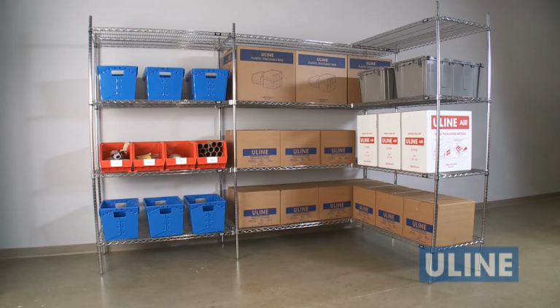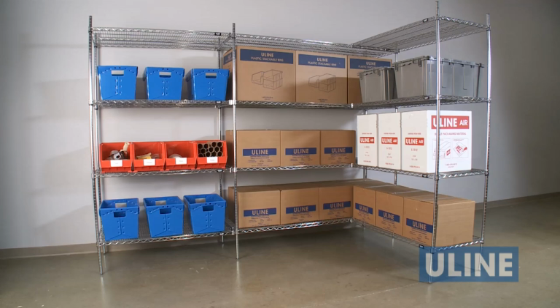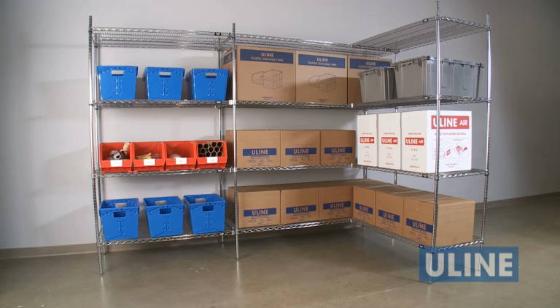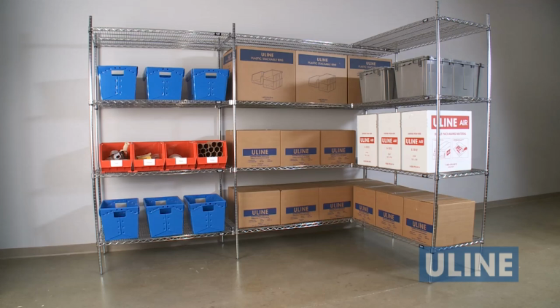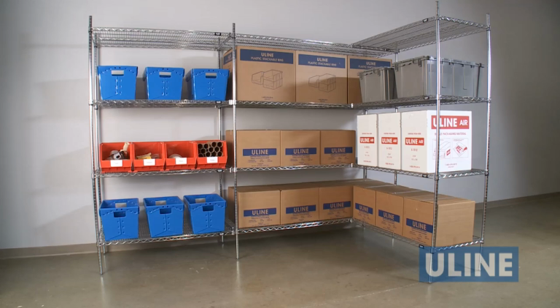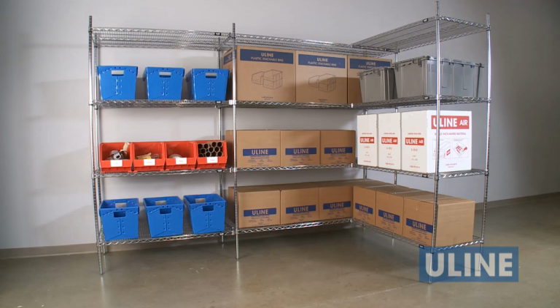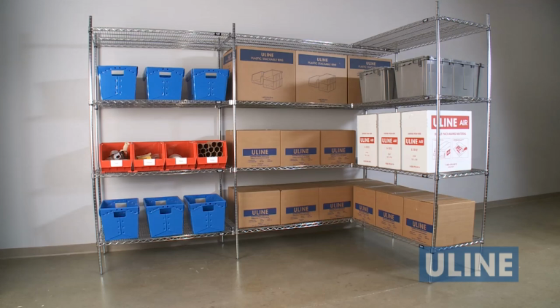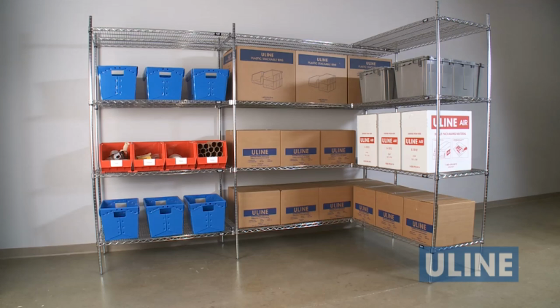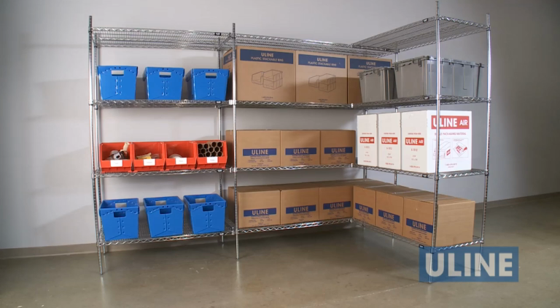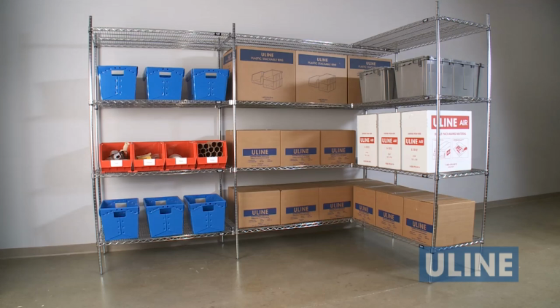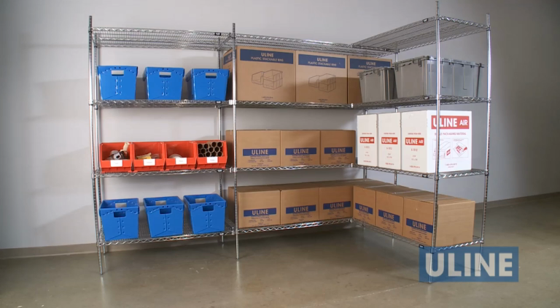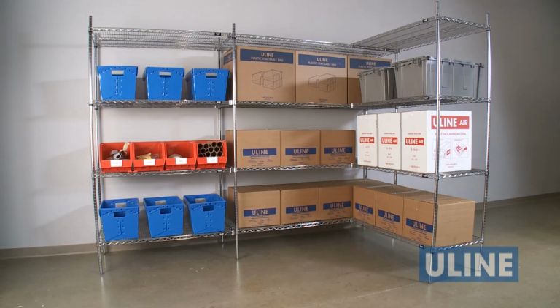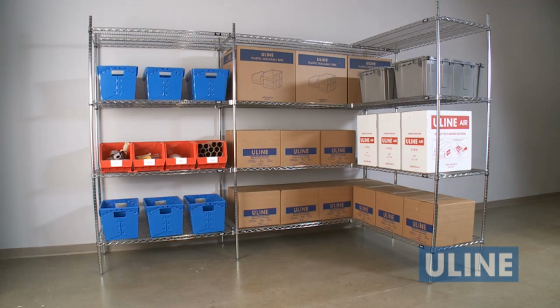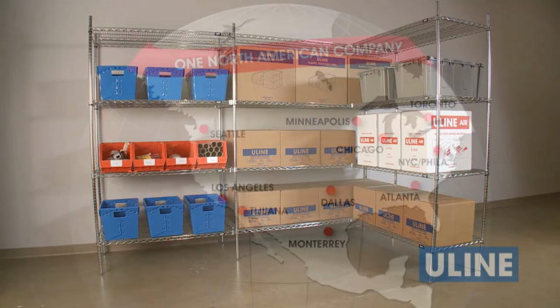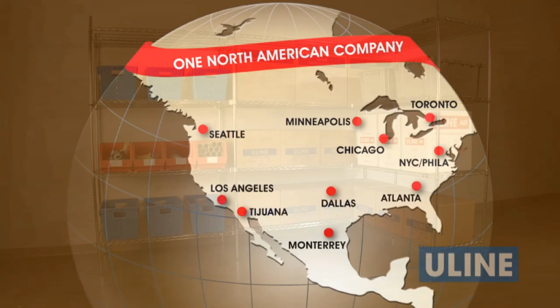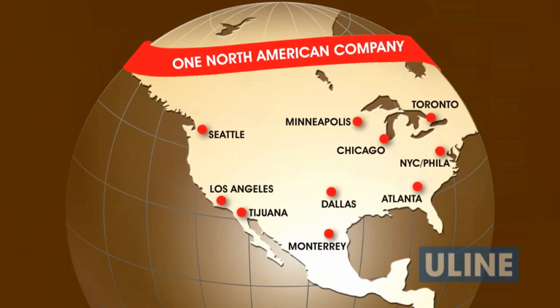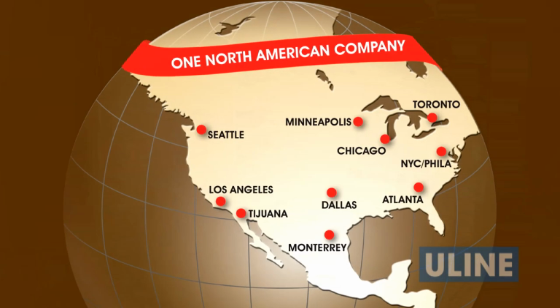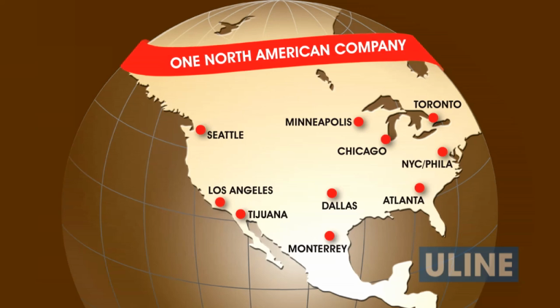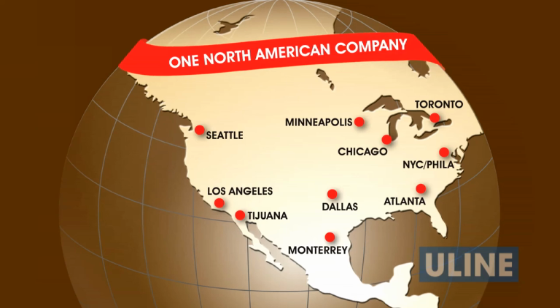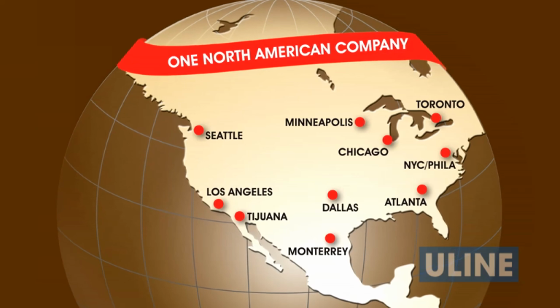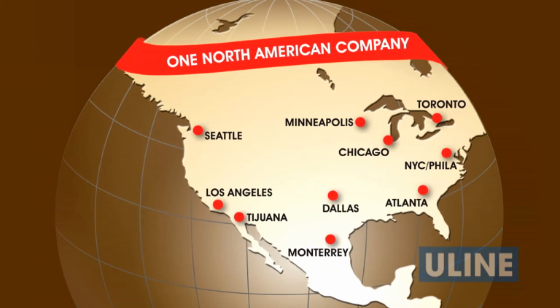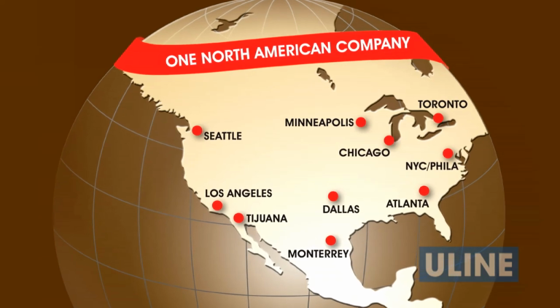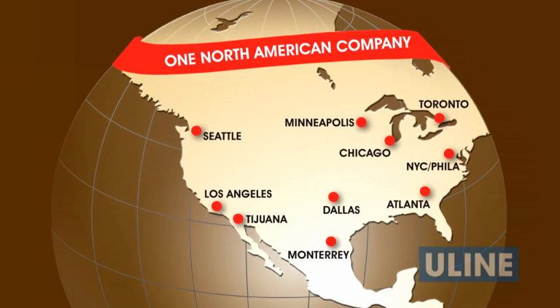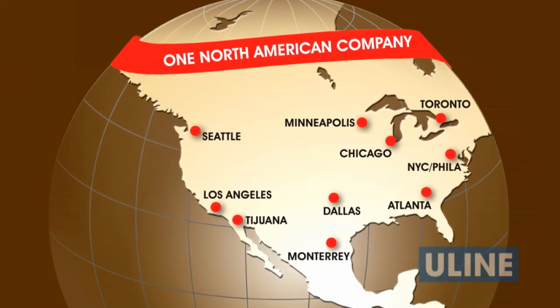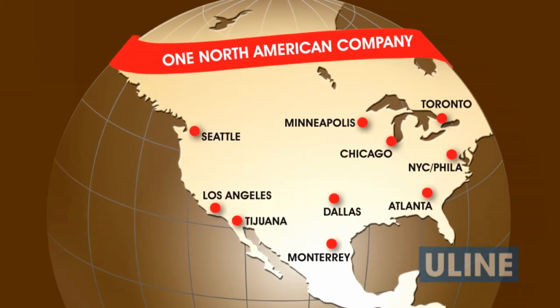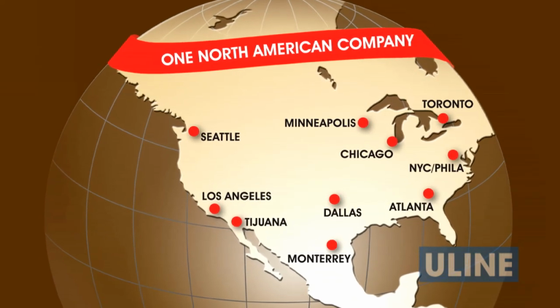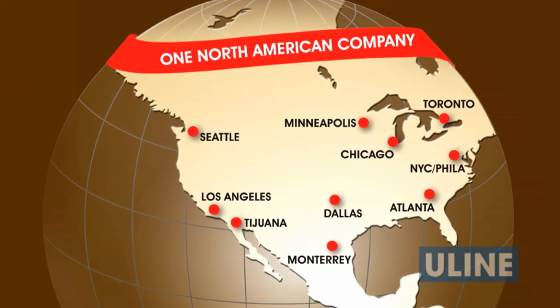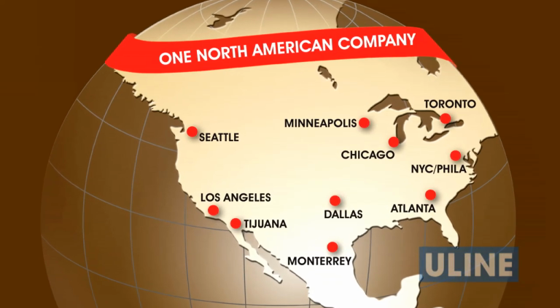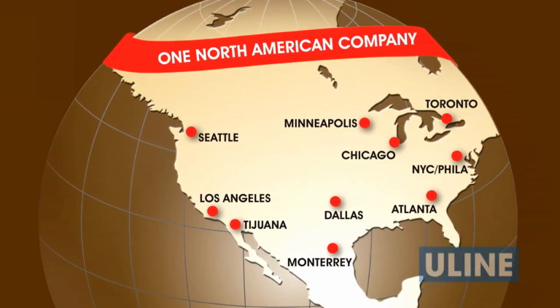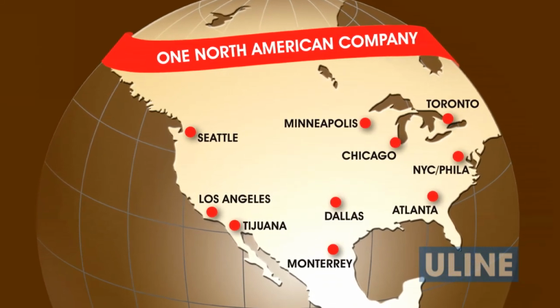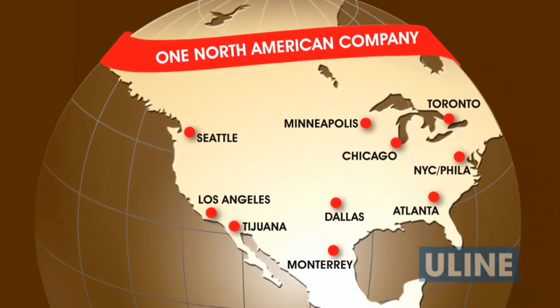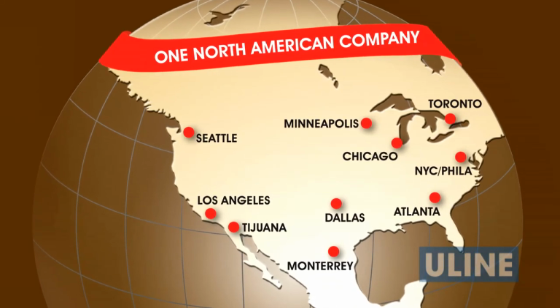Whenever you need shelving, choose Uline. All of our wire shelving products and accessories are in stock and ready to ship.